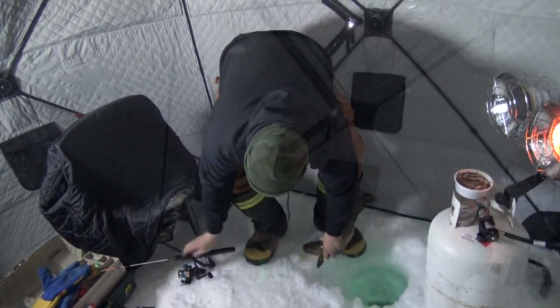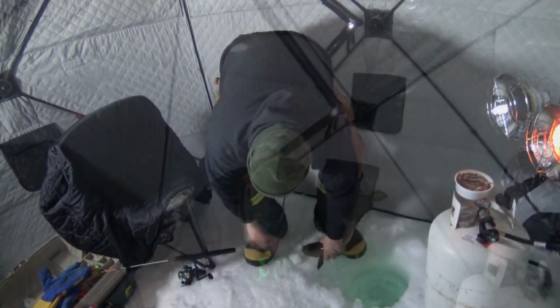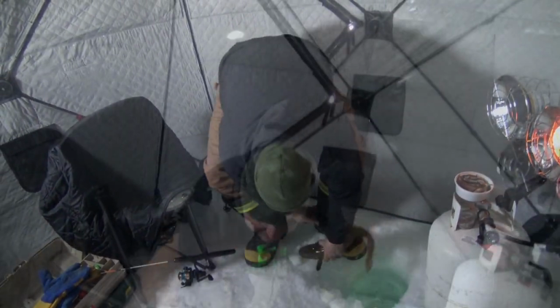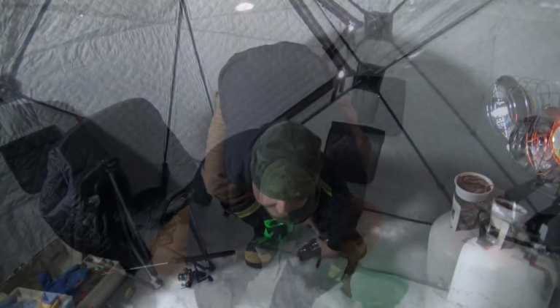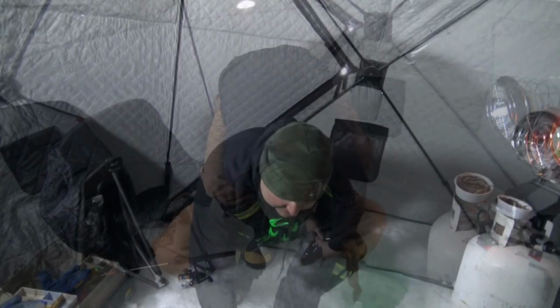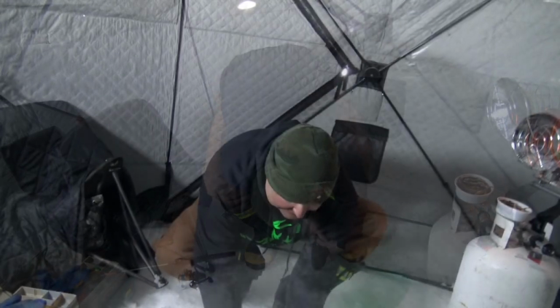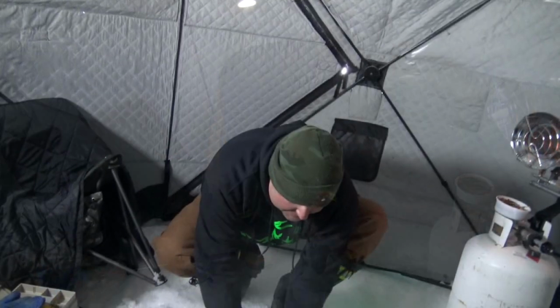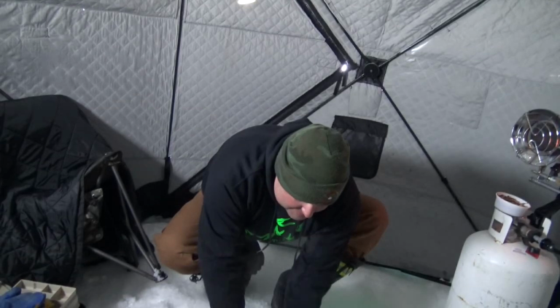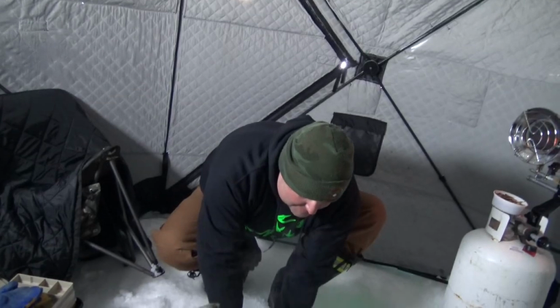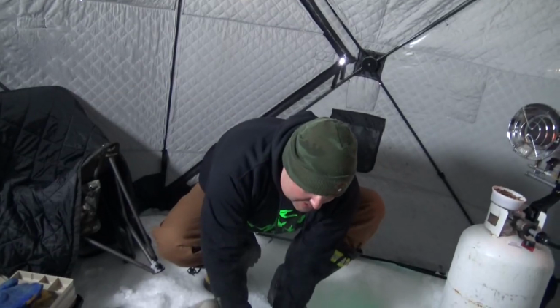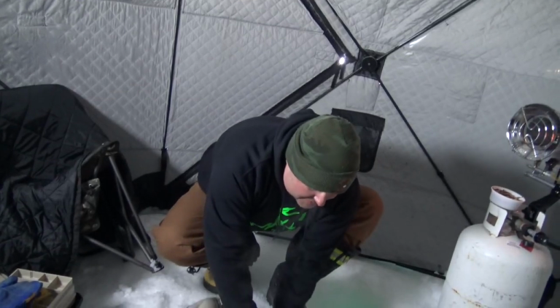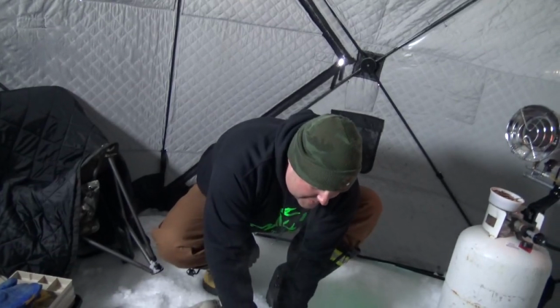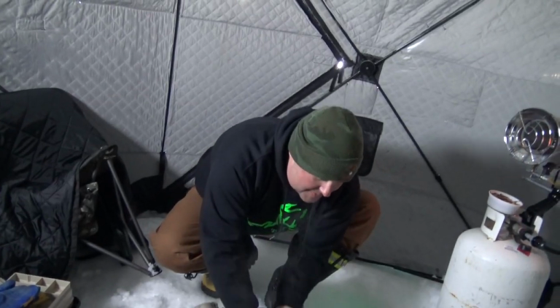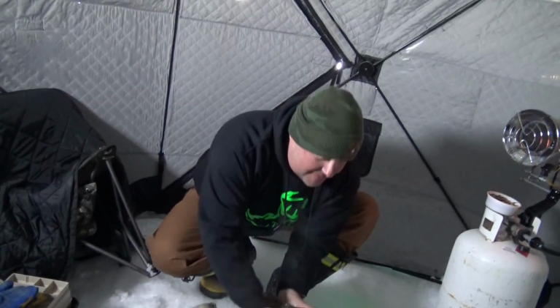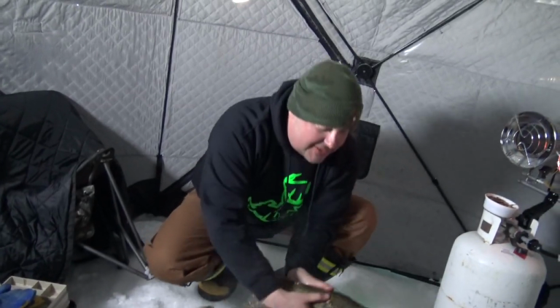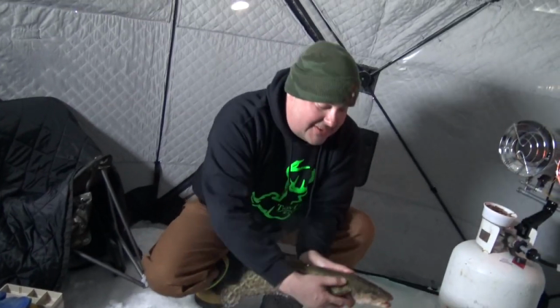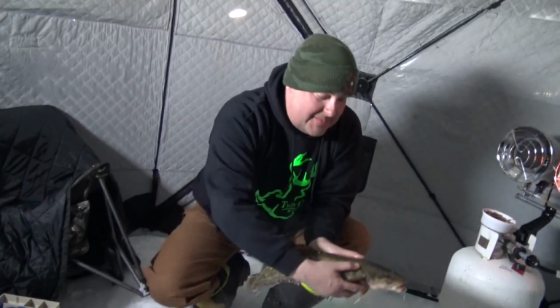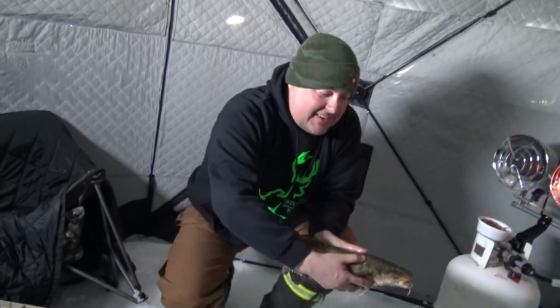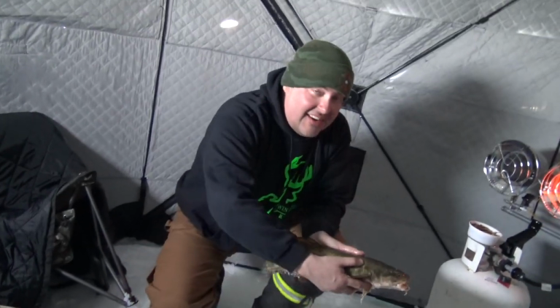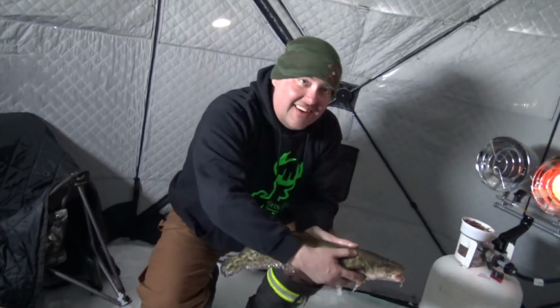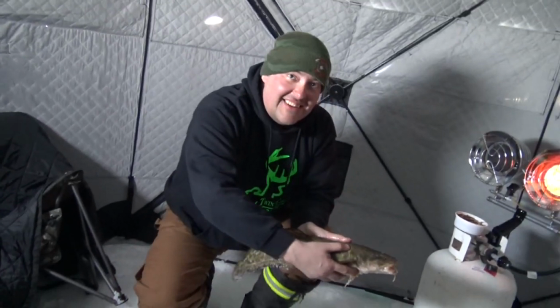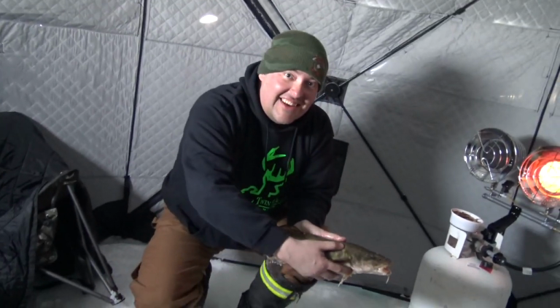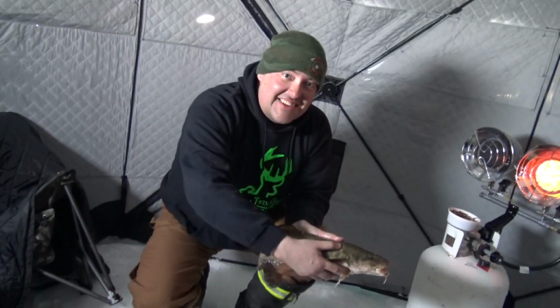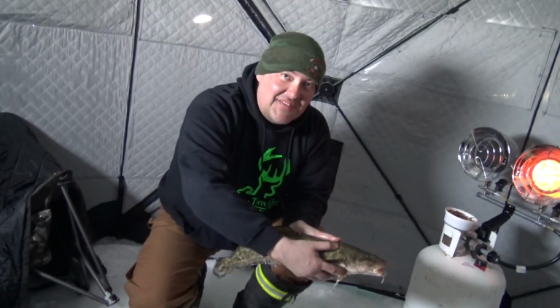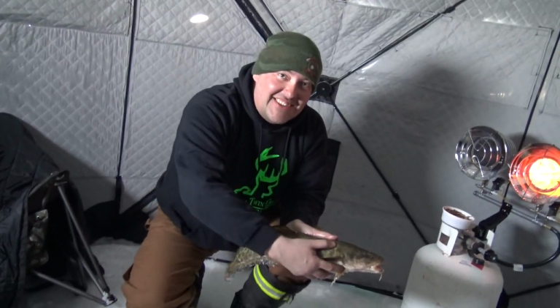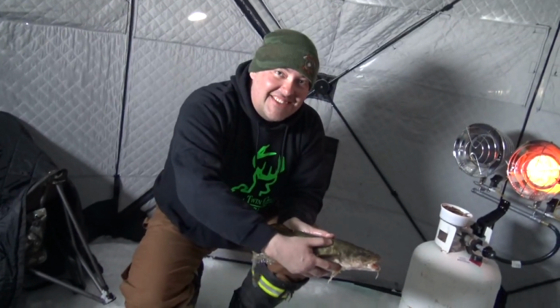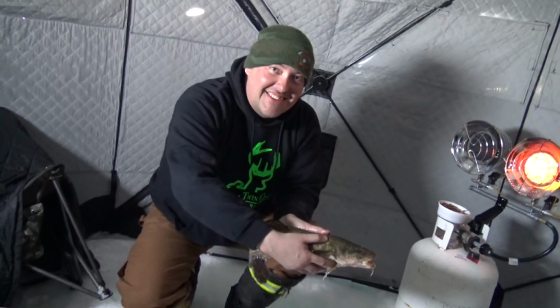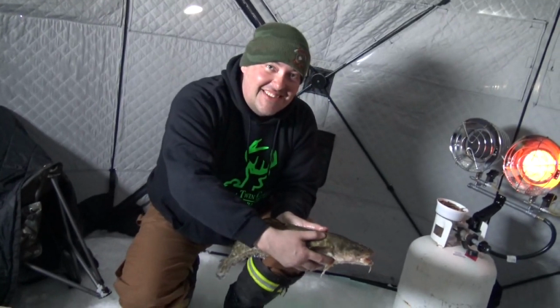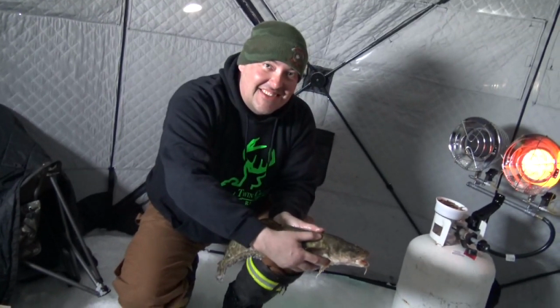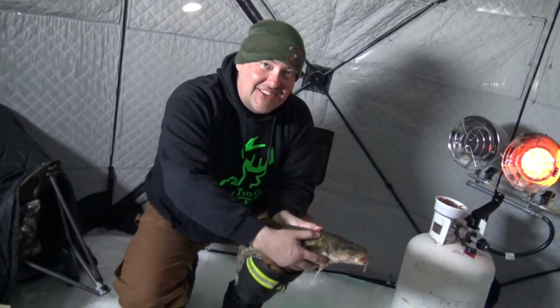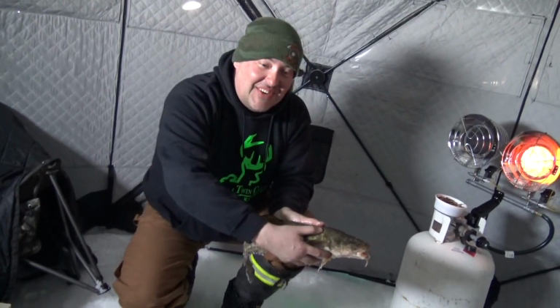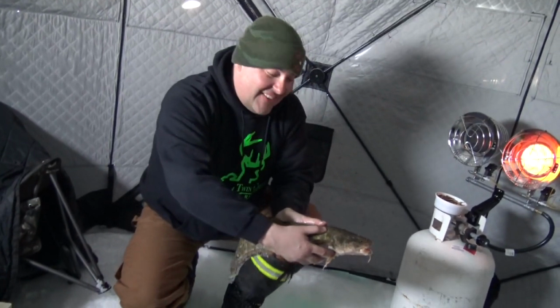Here's Gull Lake with Mitch from Alberta Fish and Trips — thanks again, Mitch.